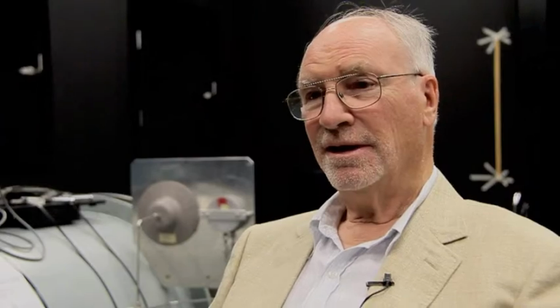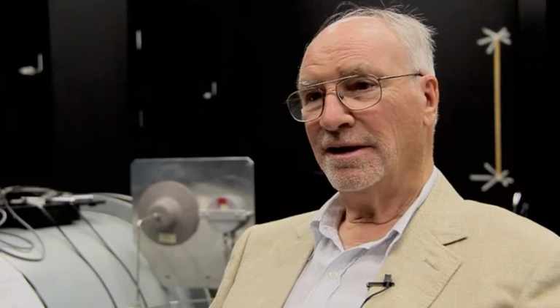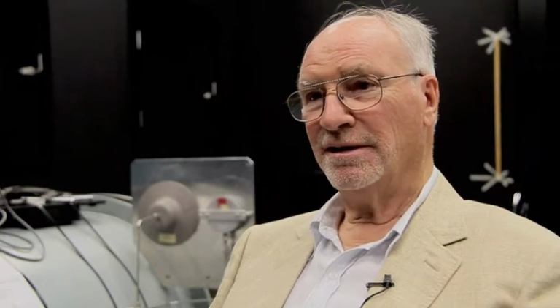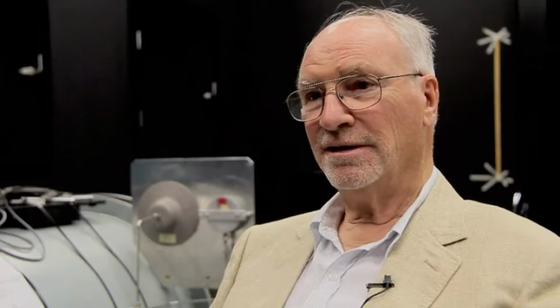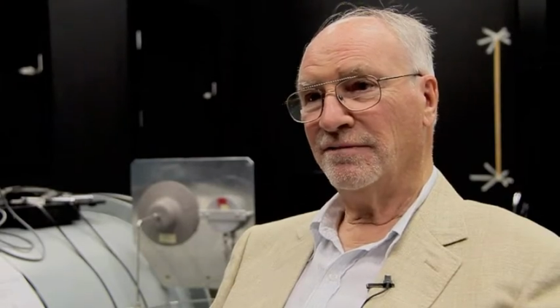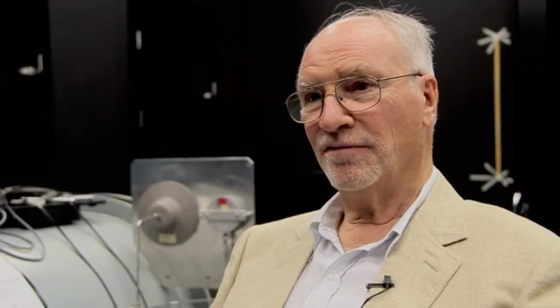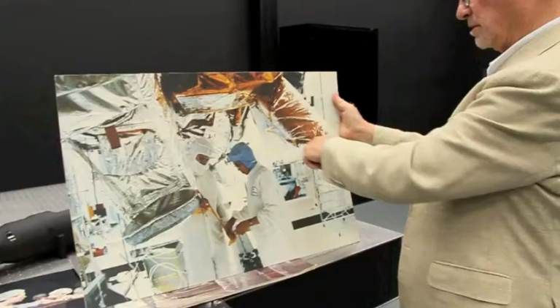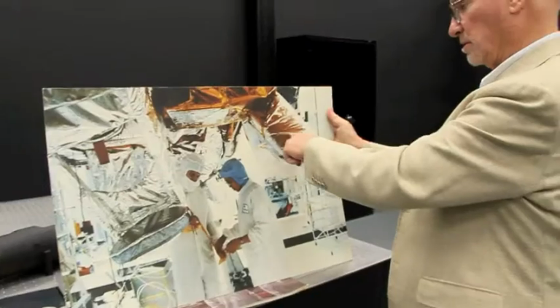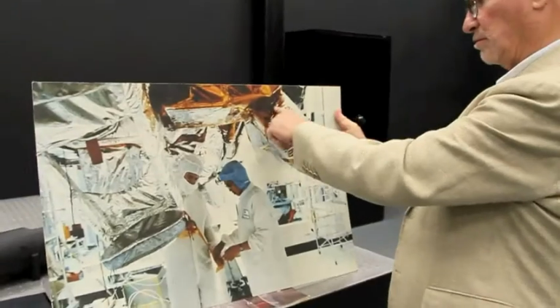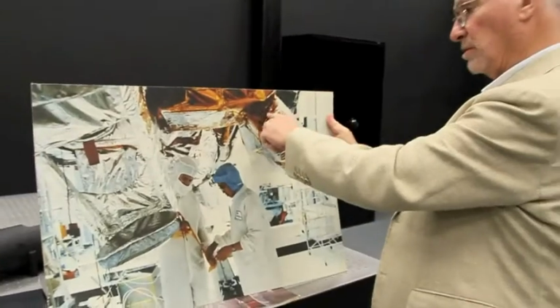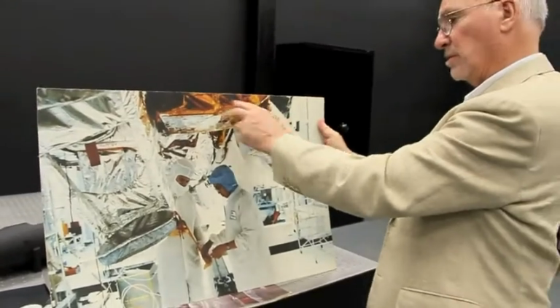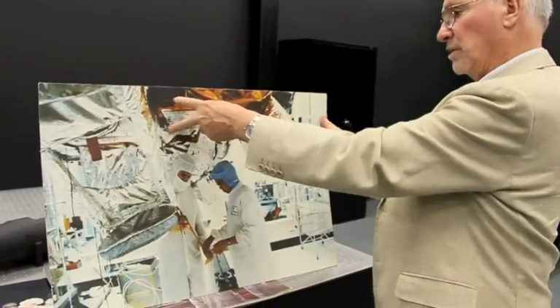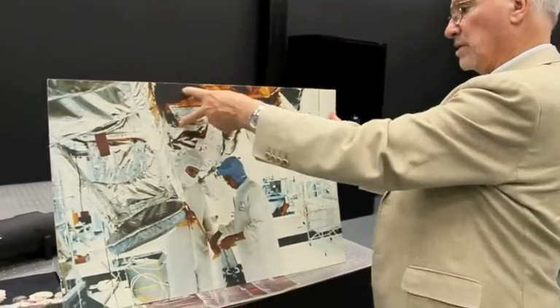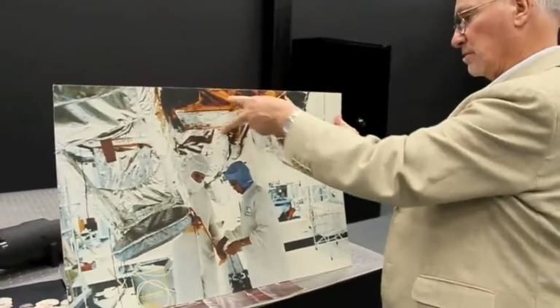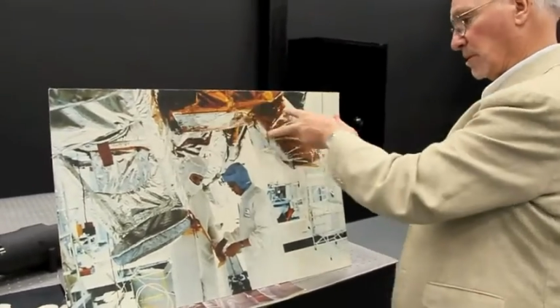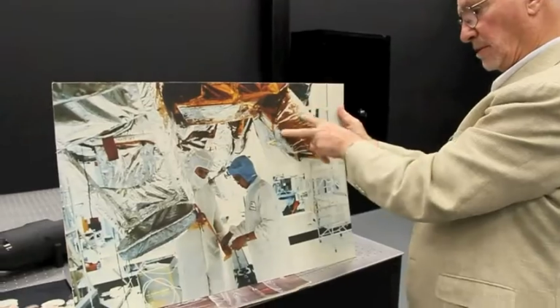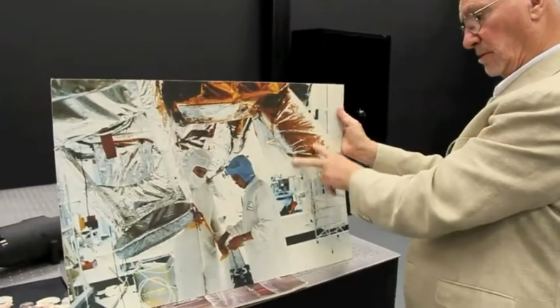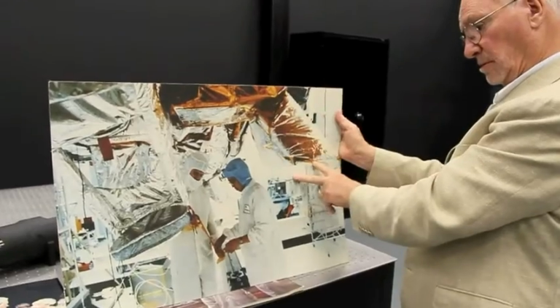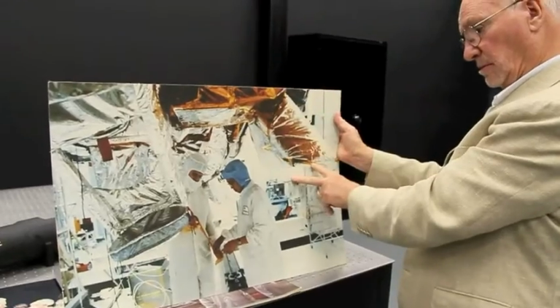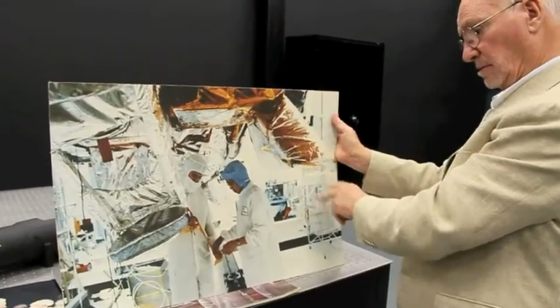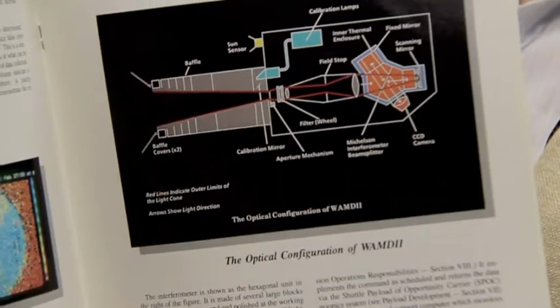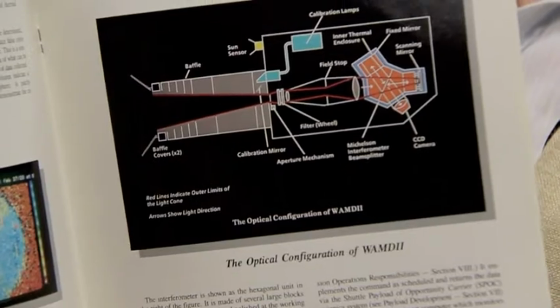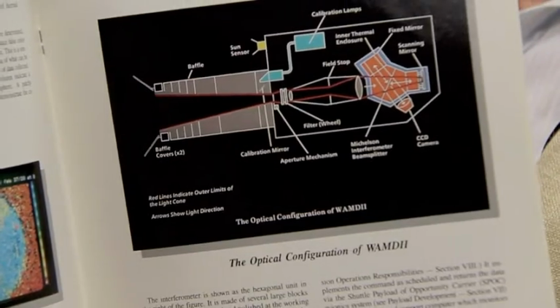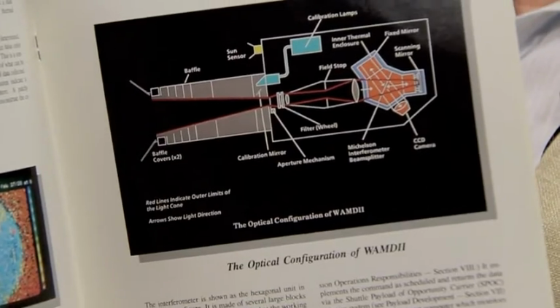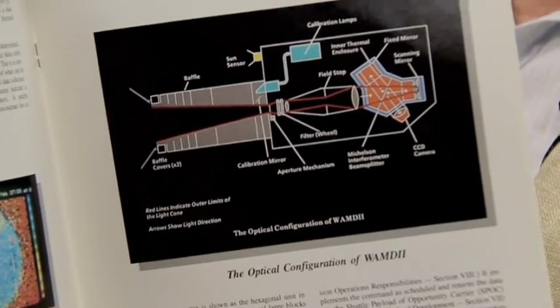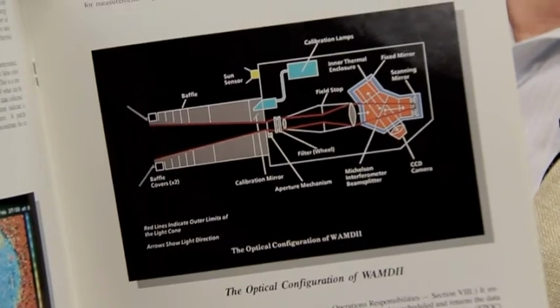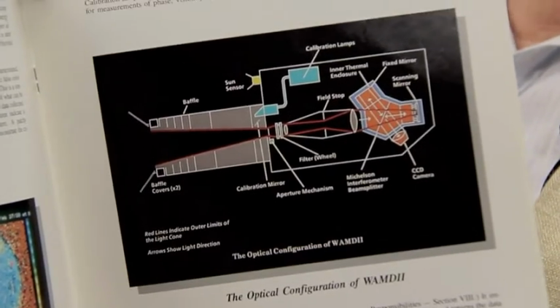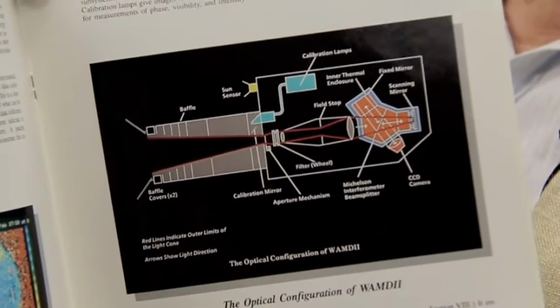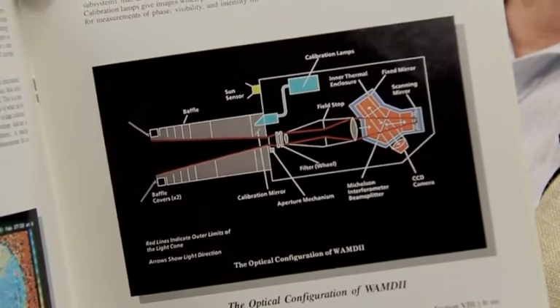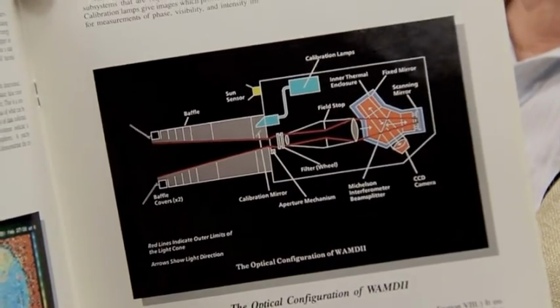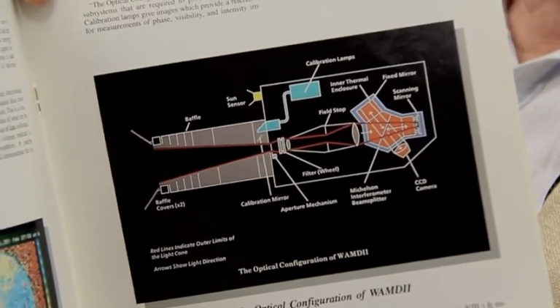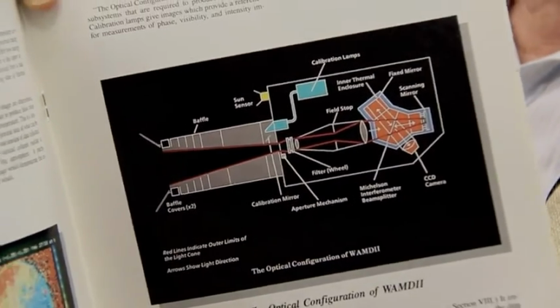And I had, for a very long time, wanted to build an instrument that would measure winds in the upper atmosphere.